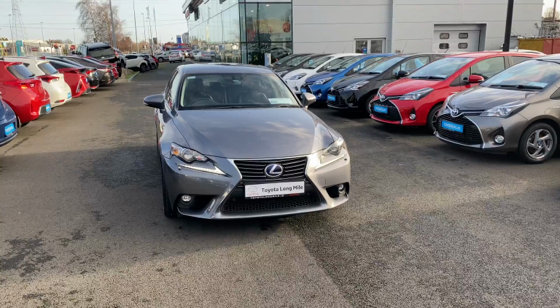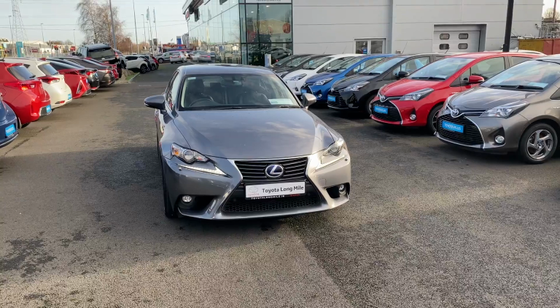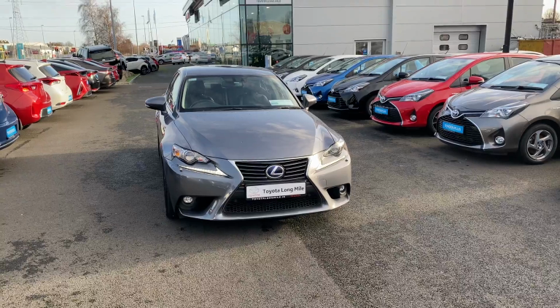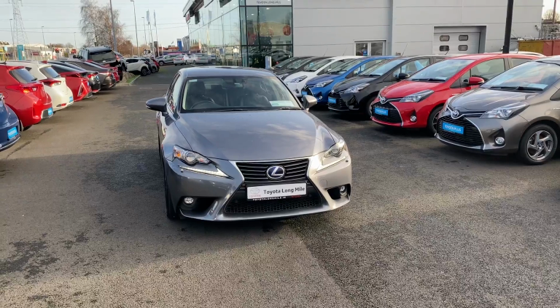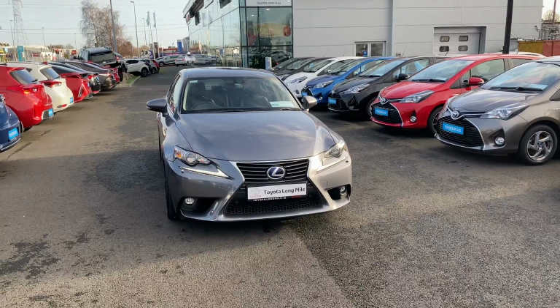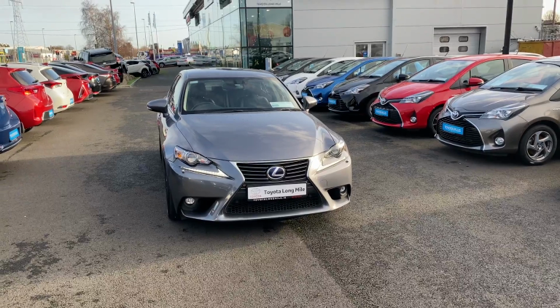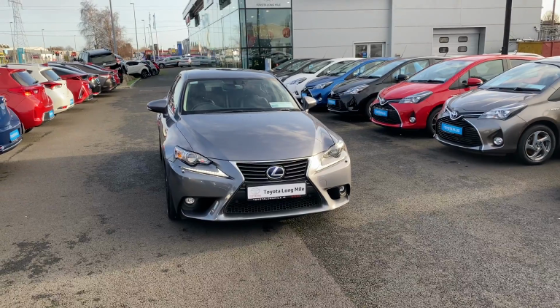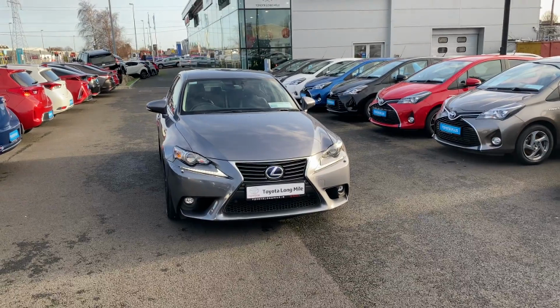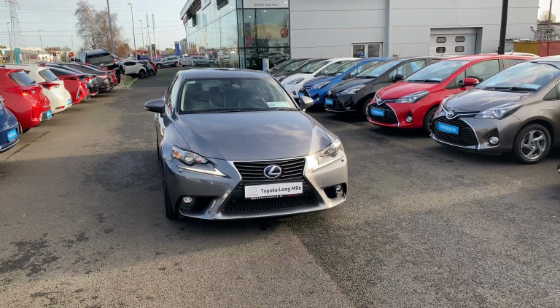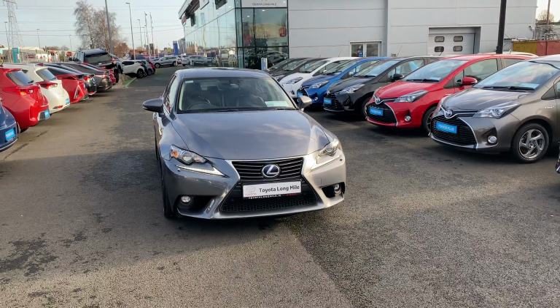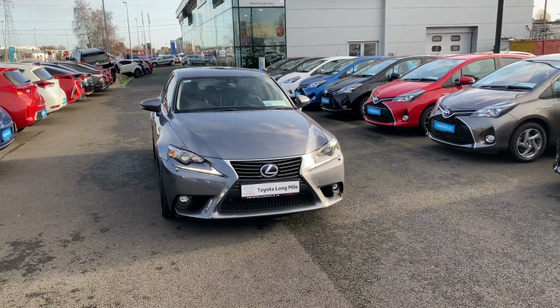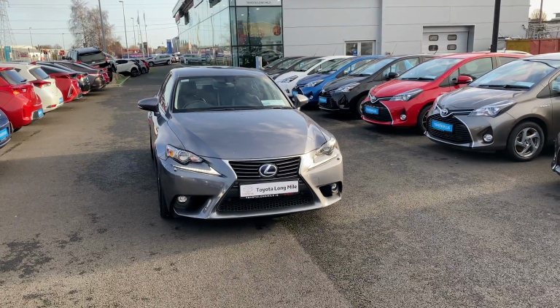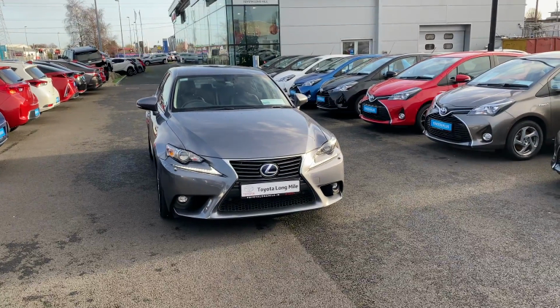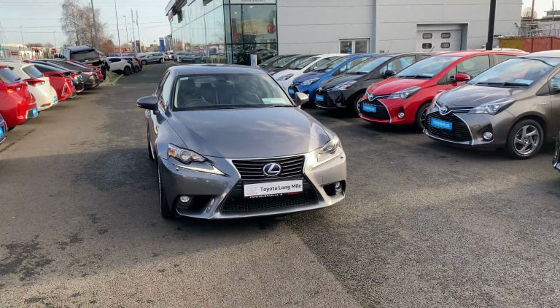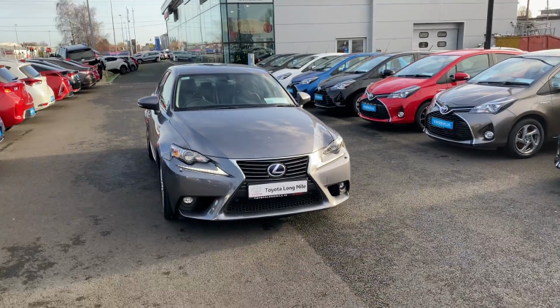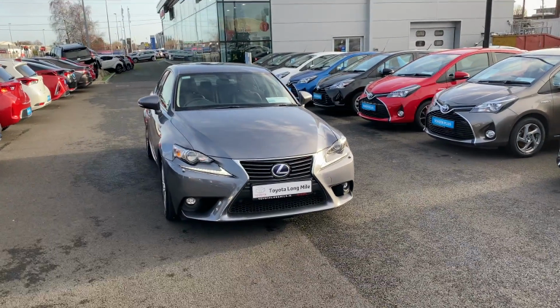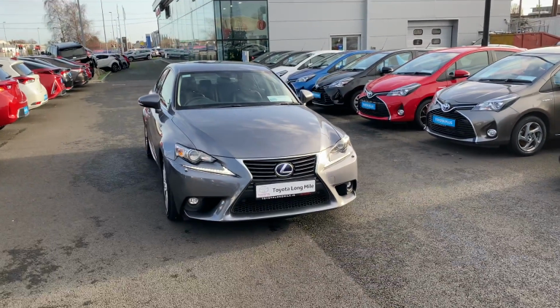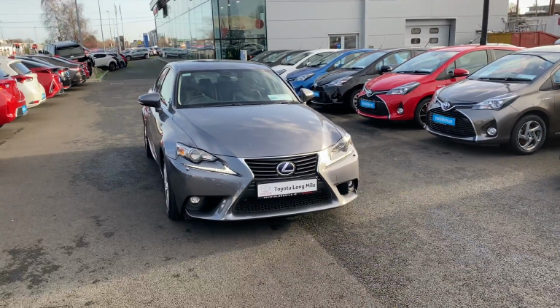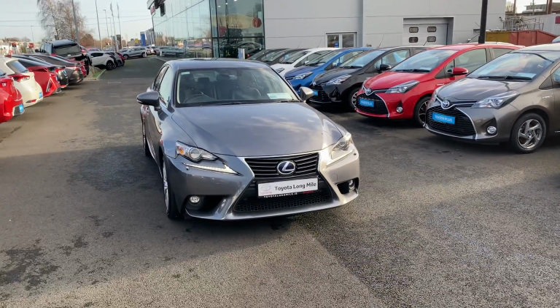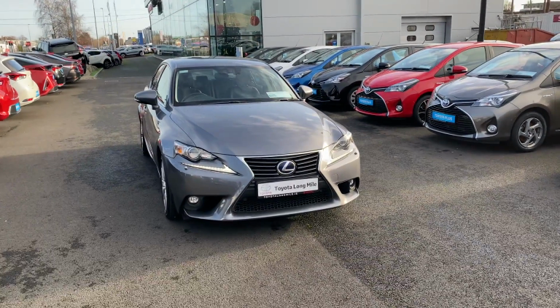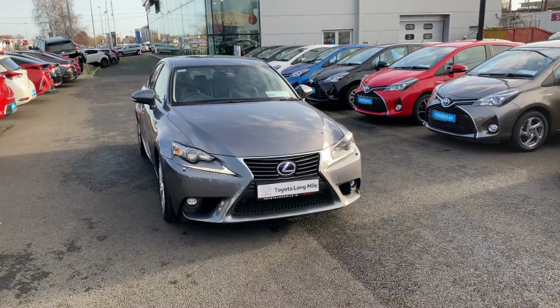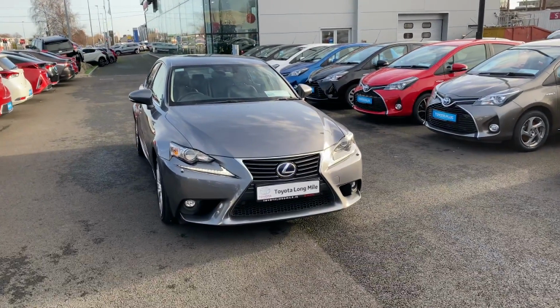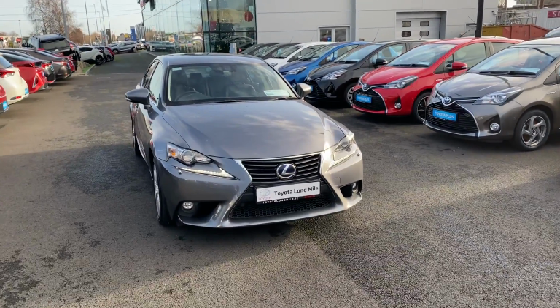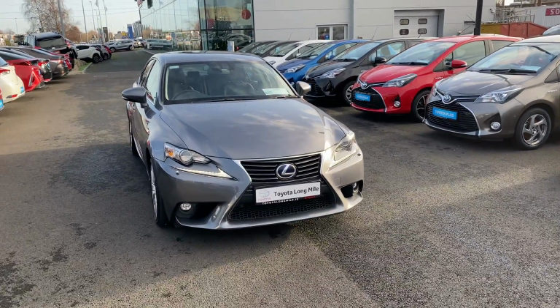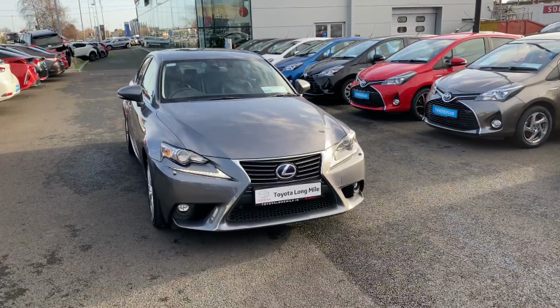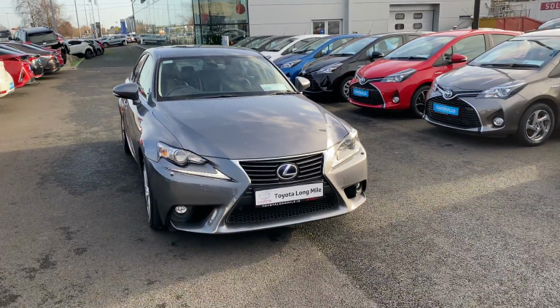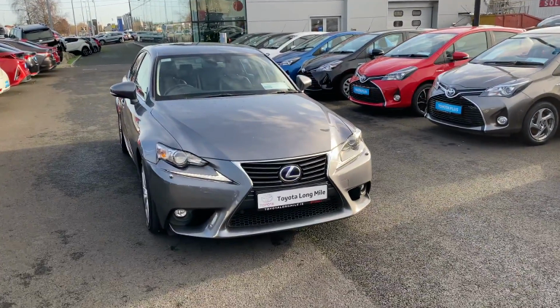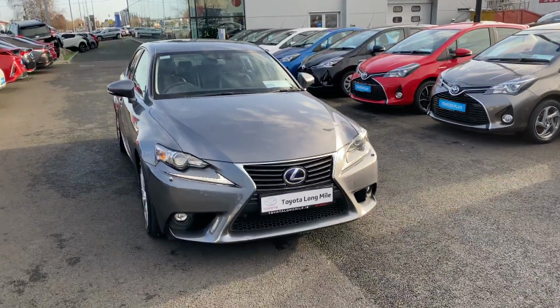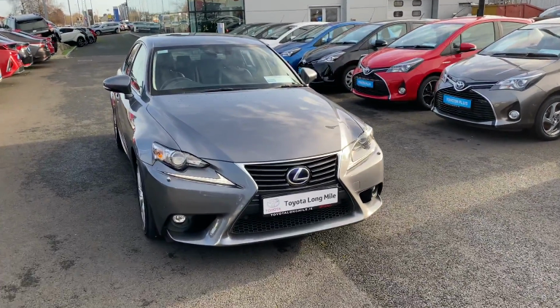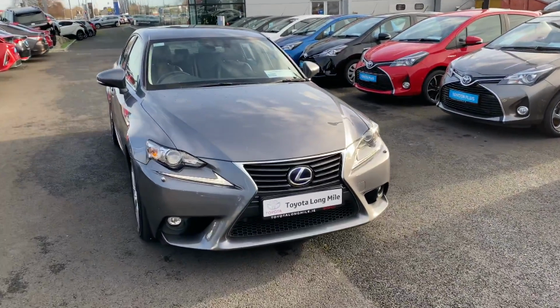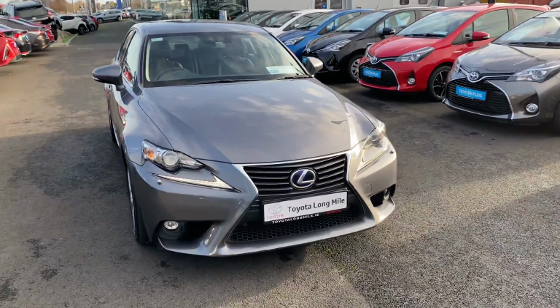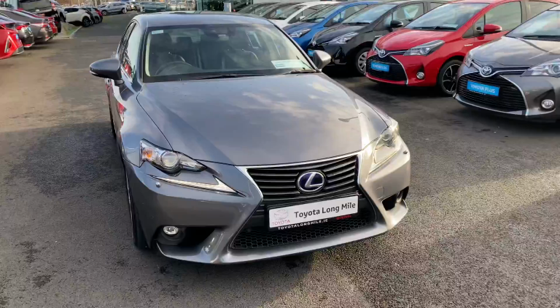Welcome to Teo Longwell. Here we have a 2016 Lexus IS300 Hybrid Executive, finished in metallic grey.